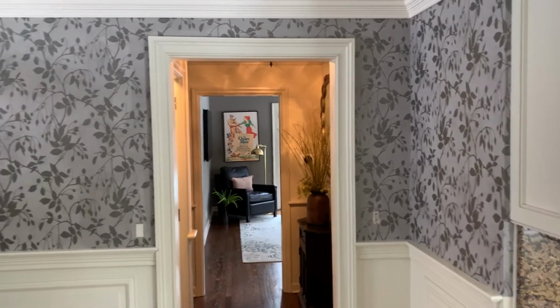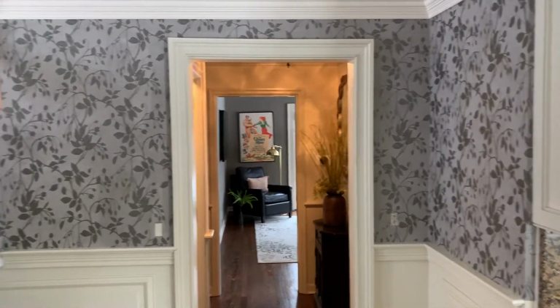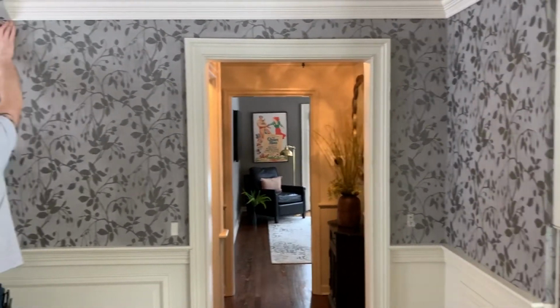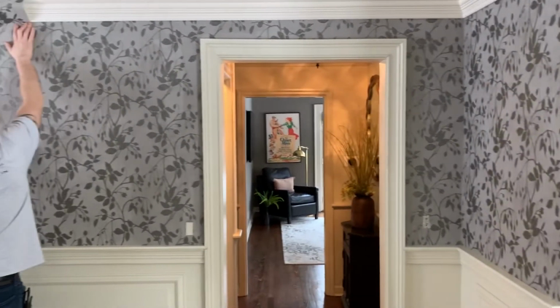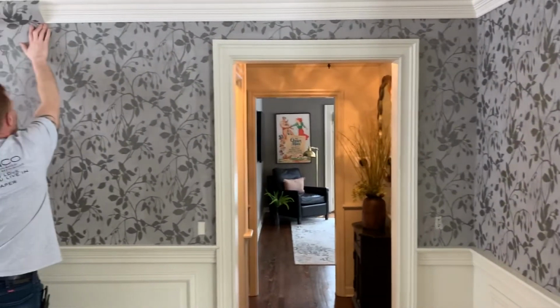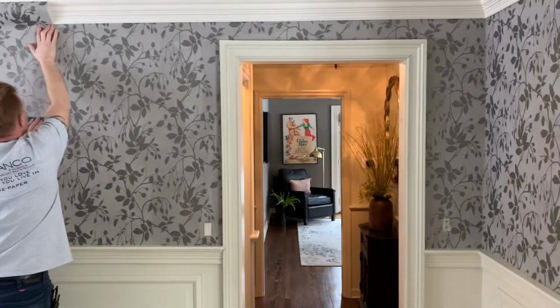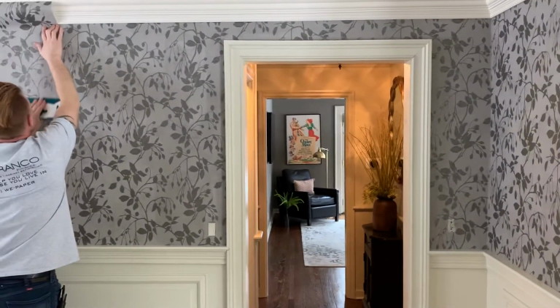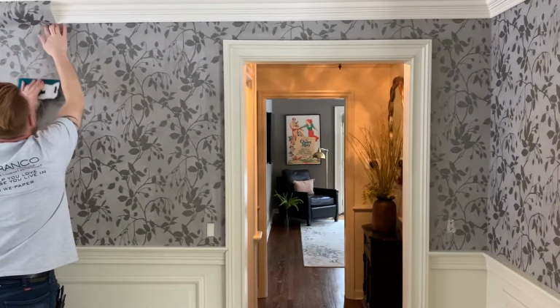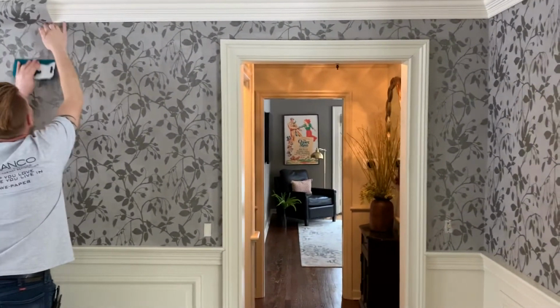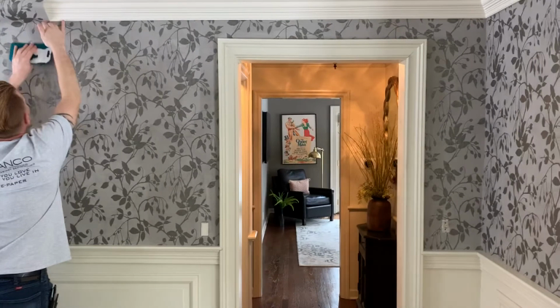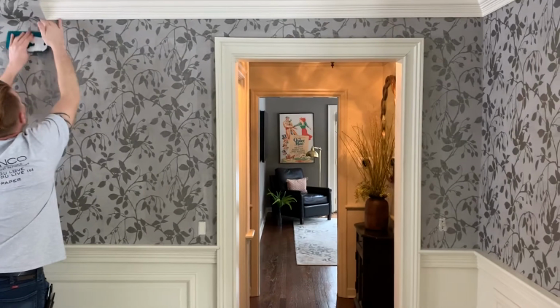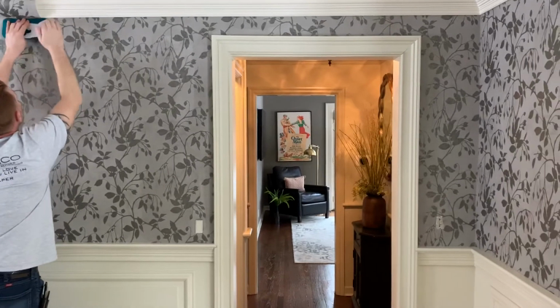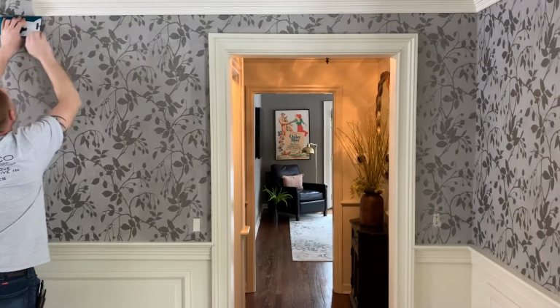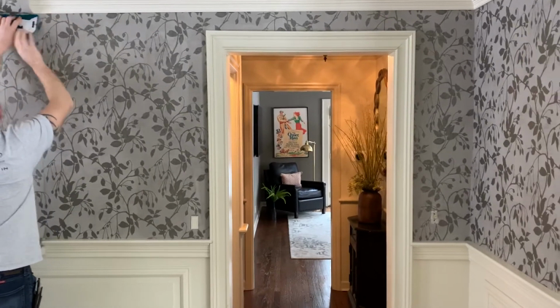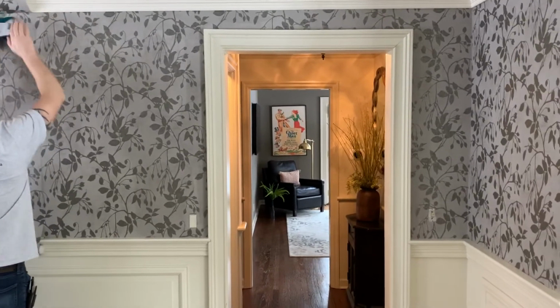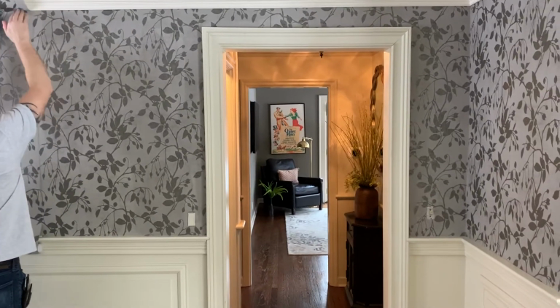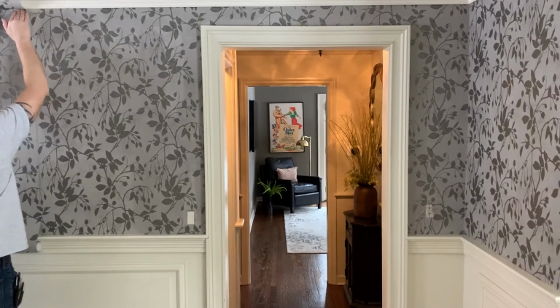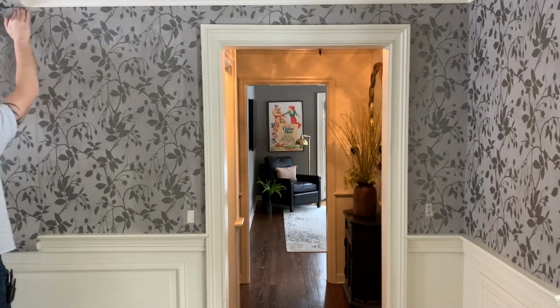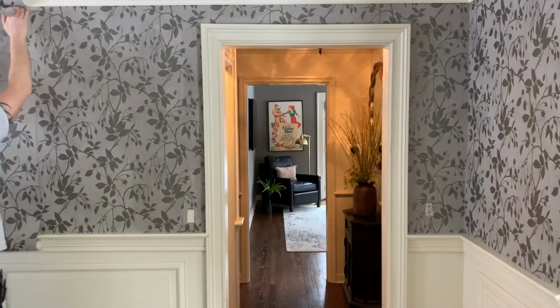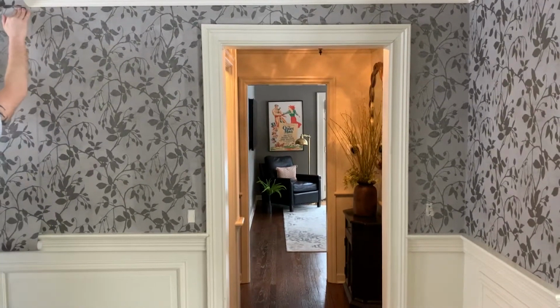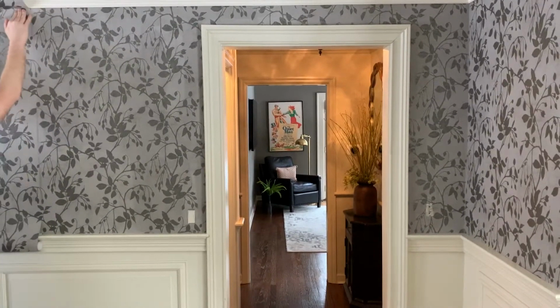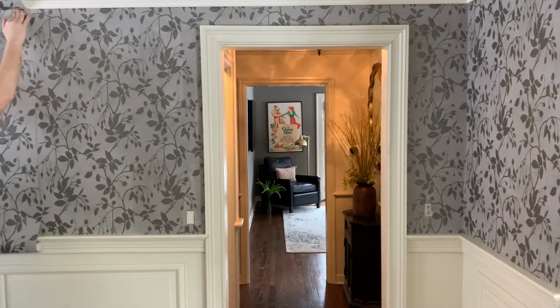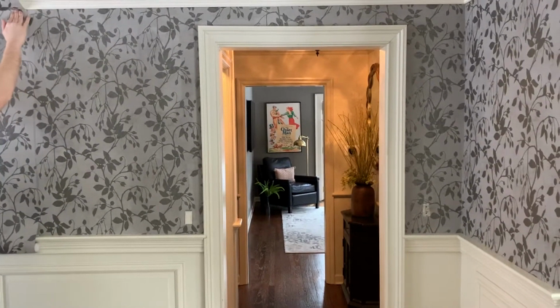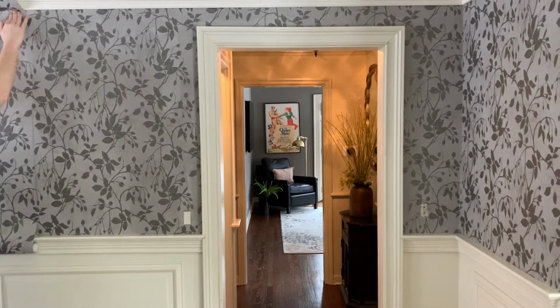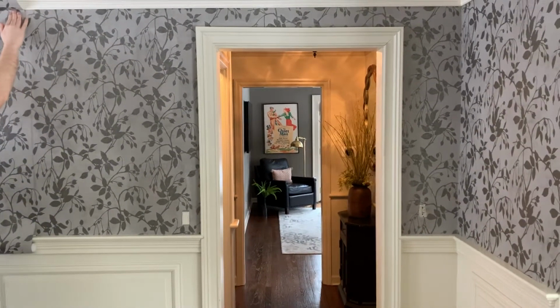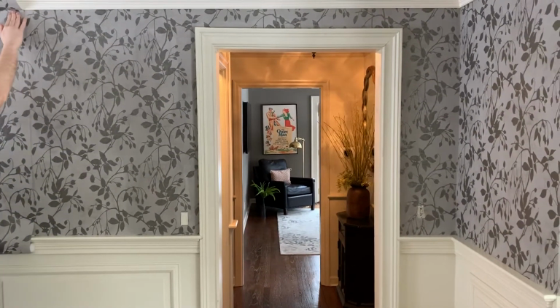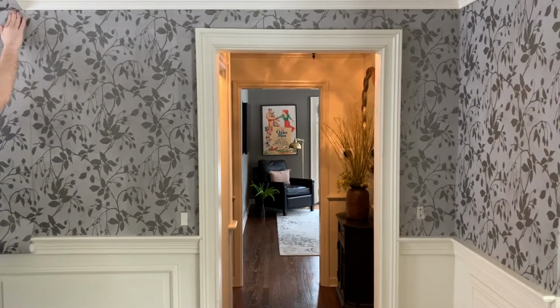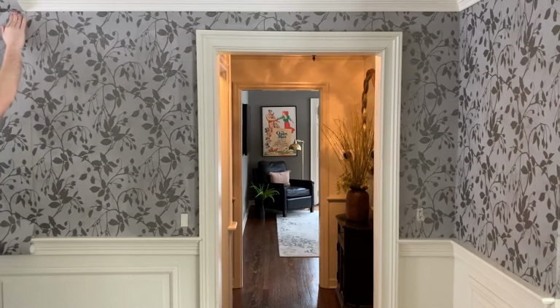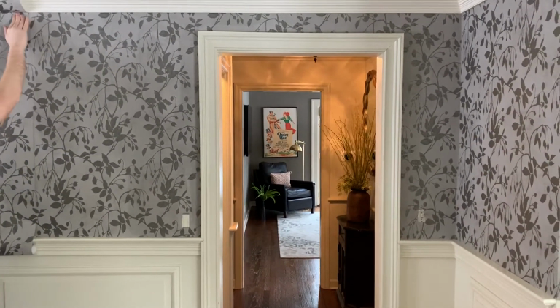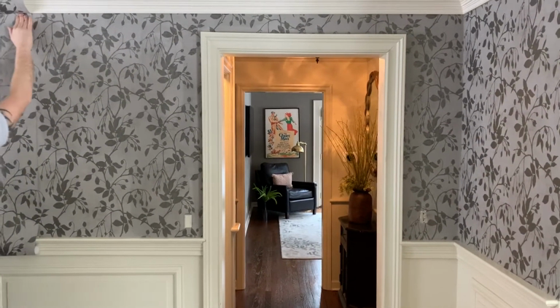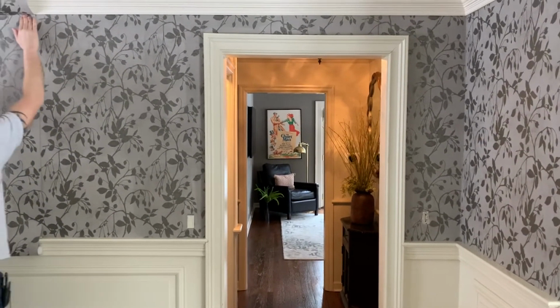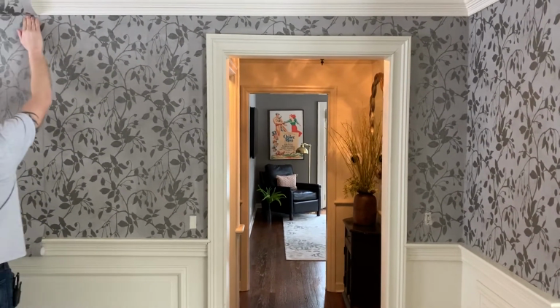But otherwise, it actually hangs really nice. We haven't had any issues with patterns not matching.